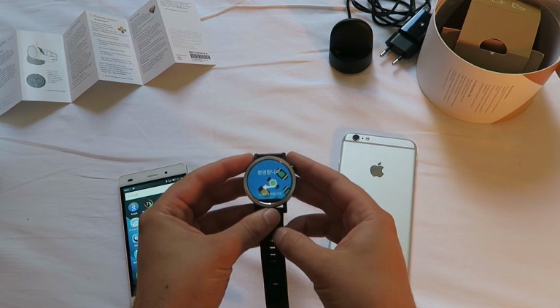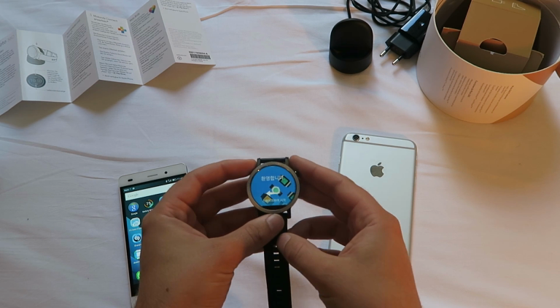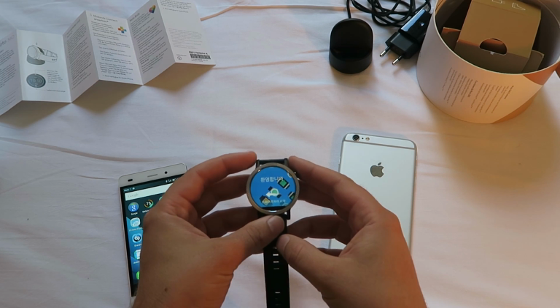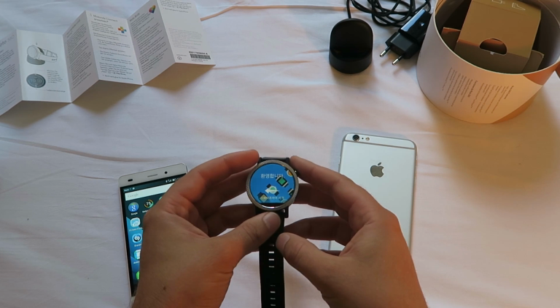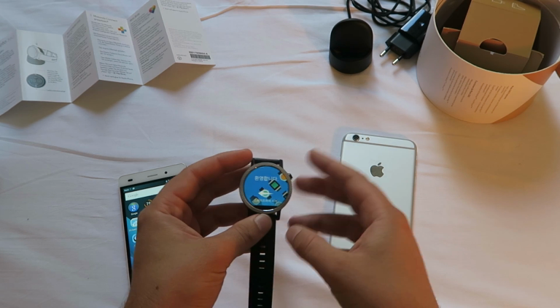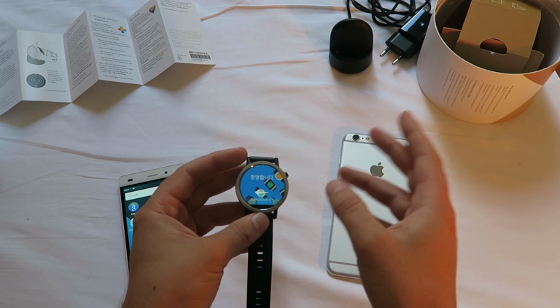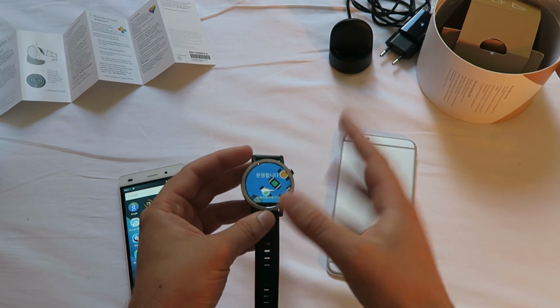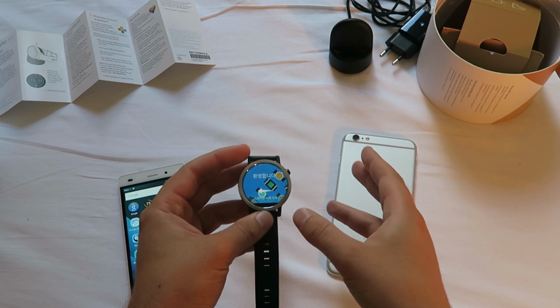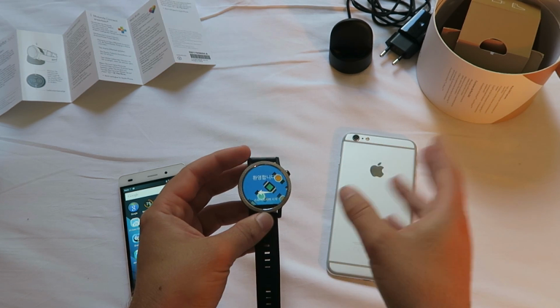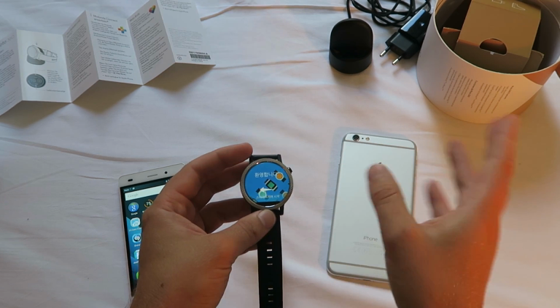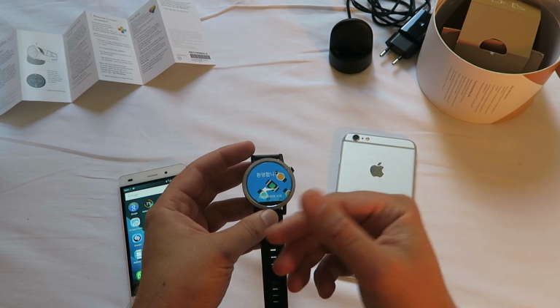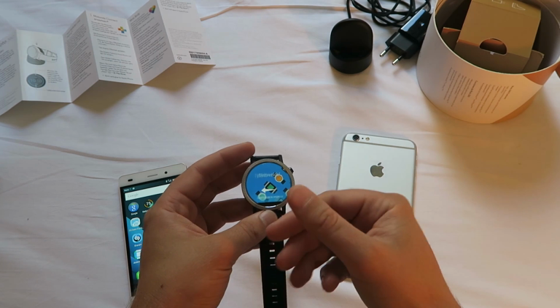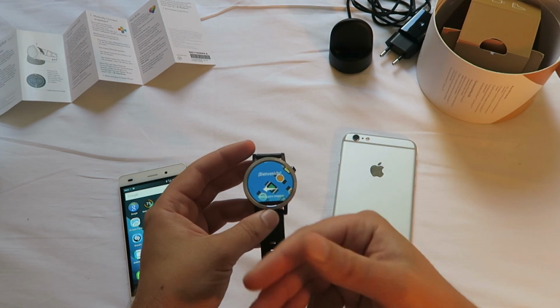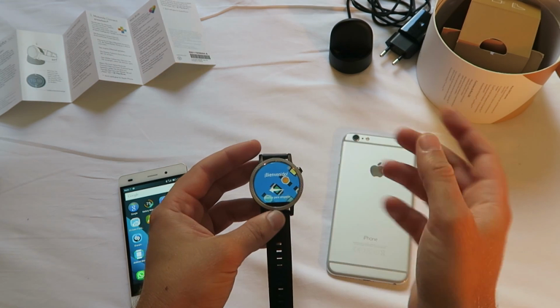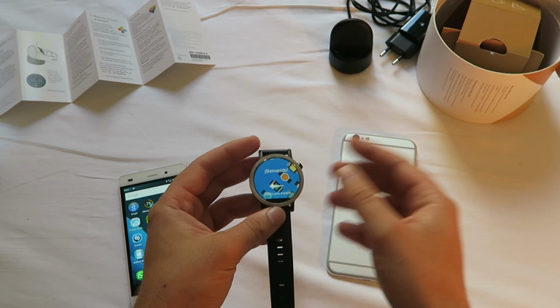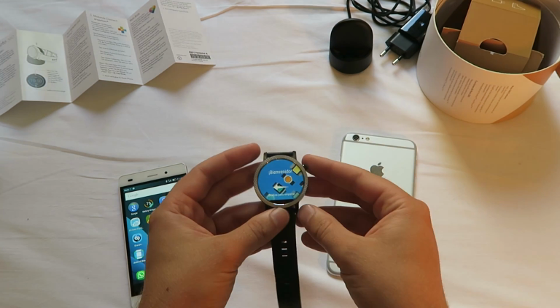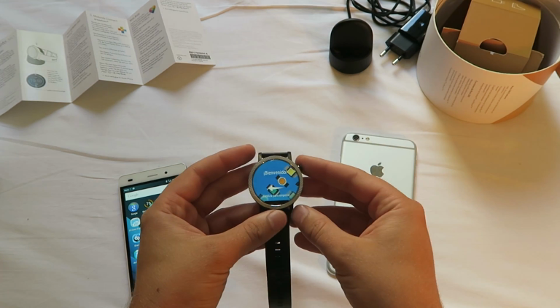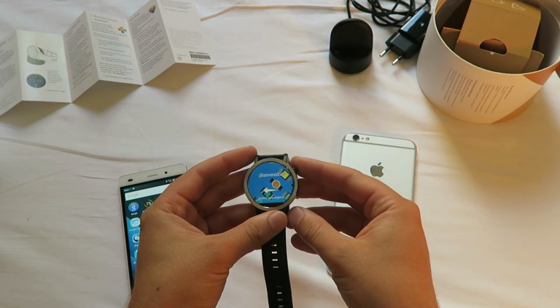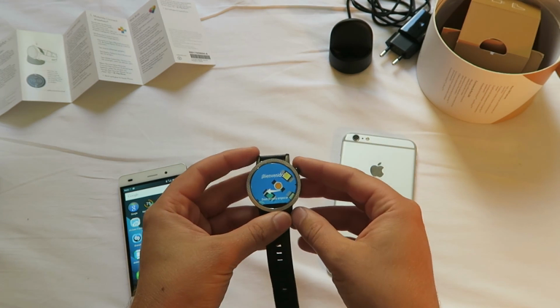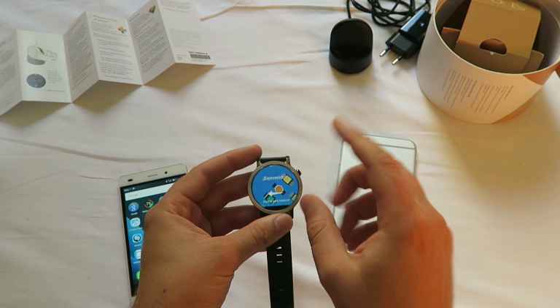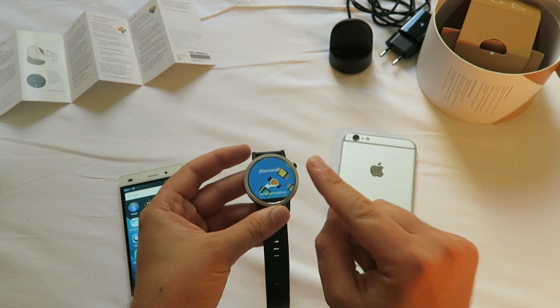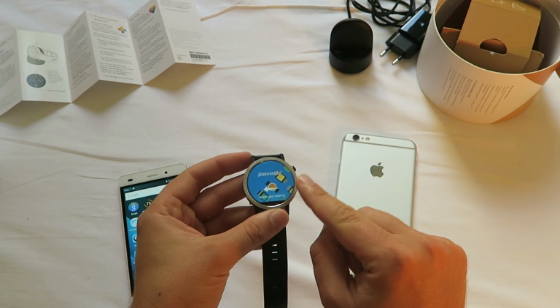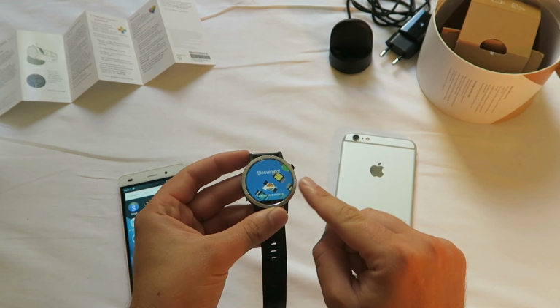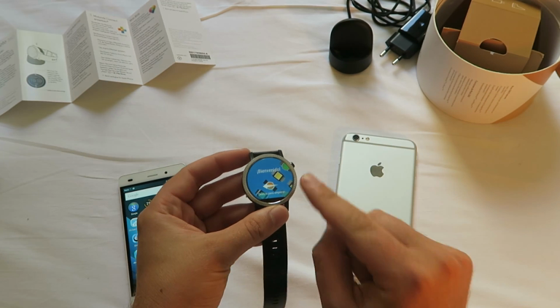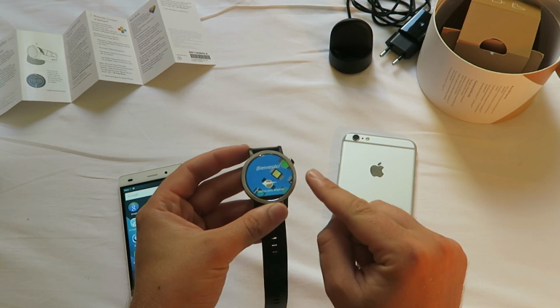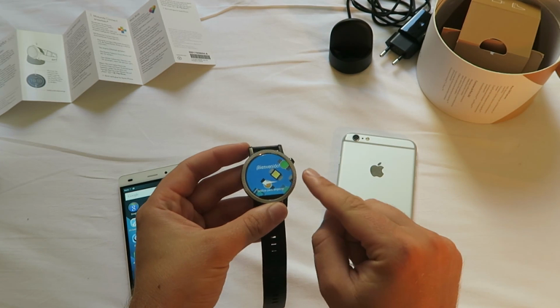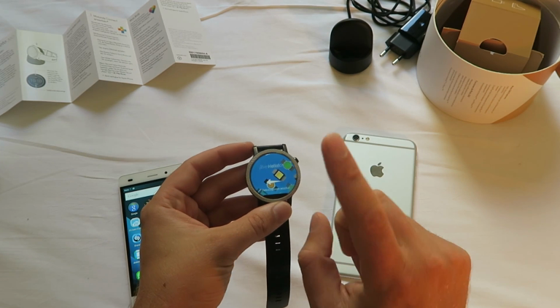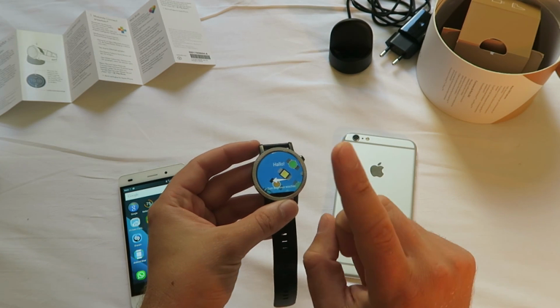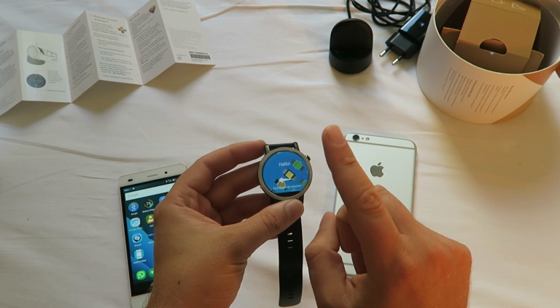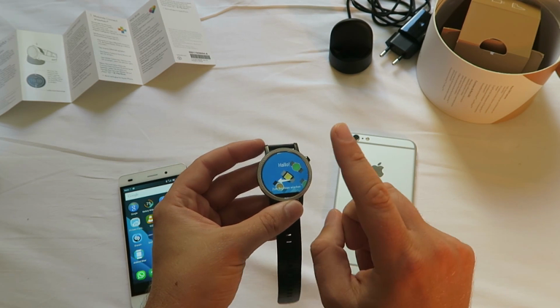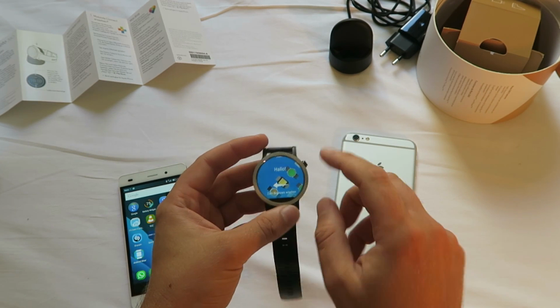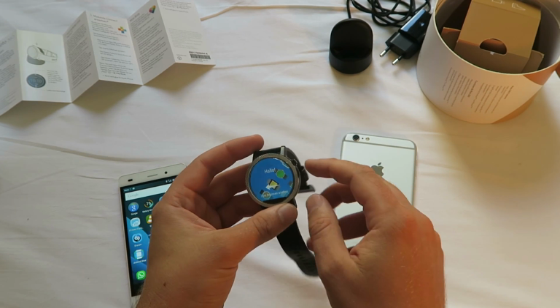So now you can box the watch, you can ship it, you can send it wherever you want to. But it's still on — to shut off the watch, it won't help to keep pushing the on/off button on the side.